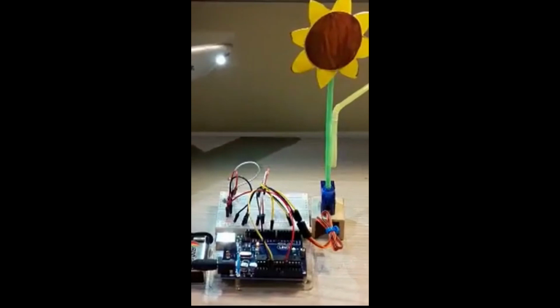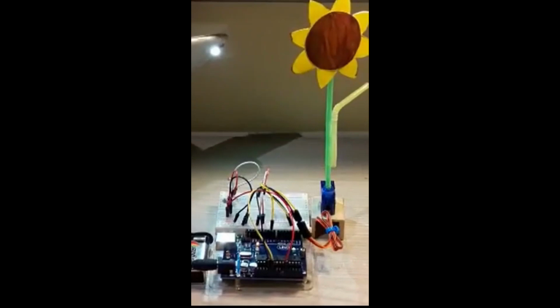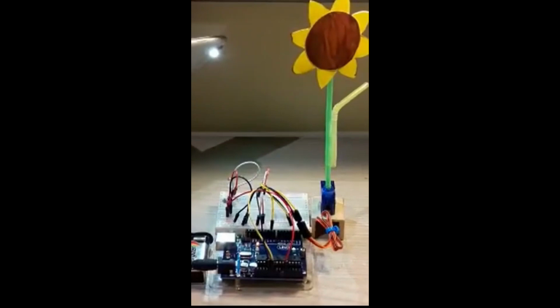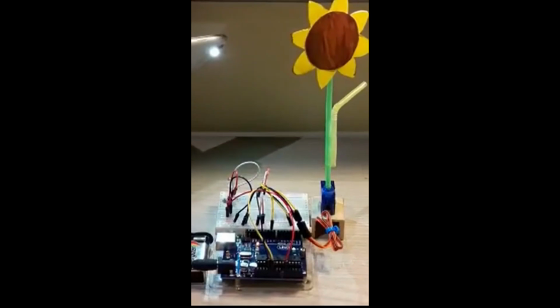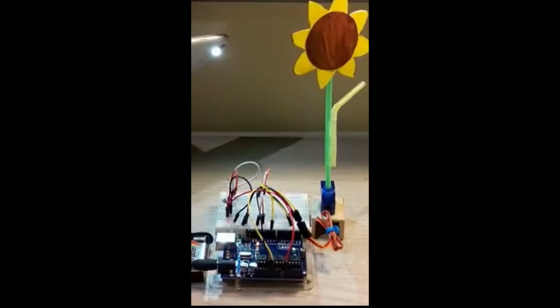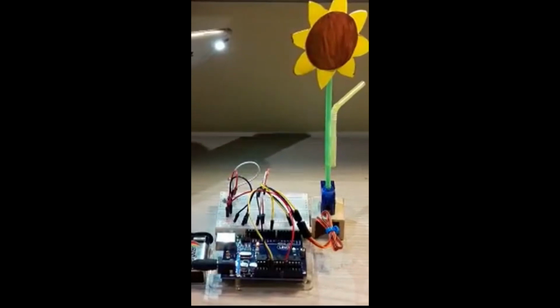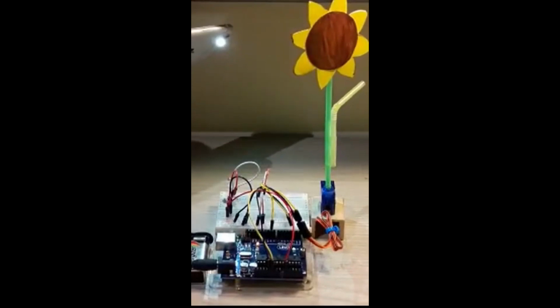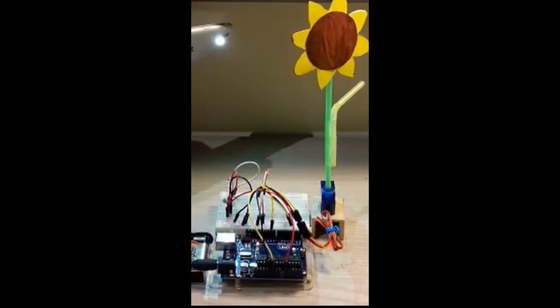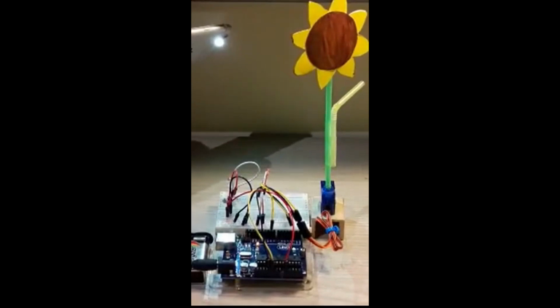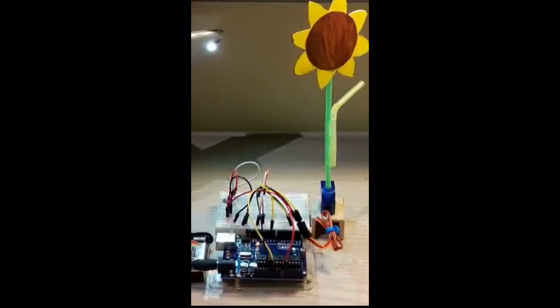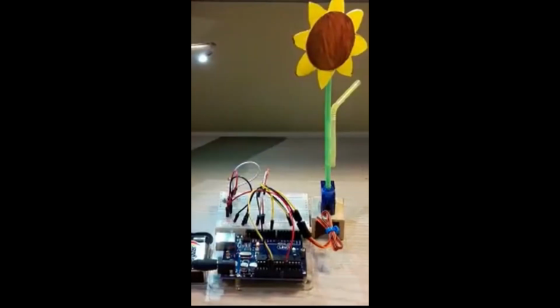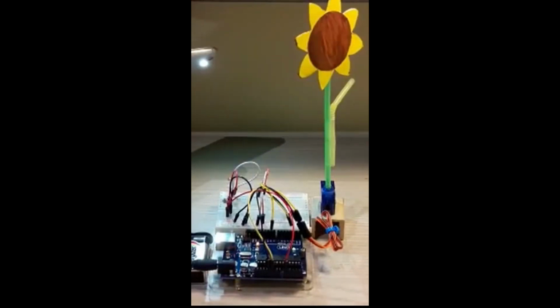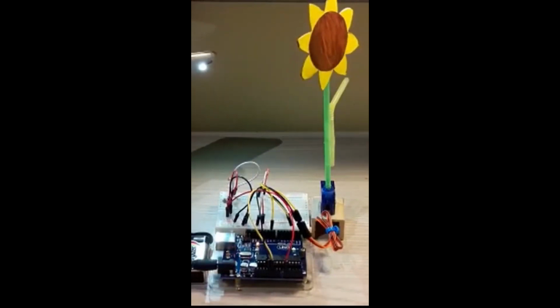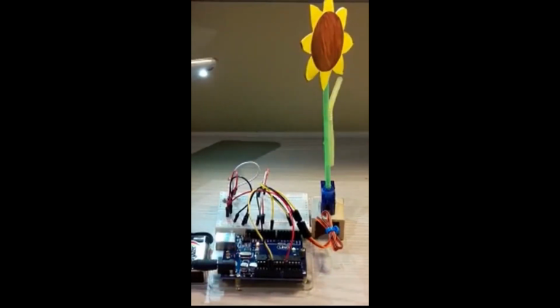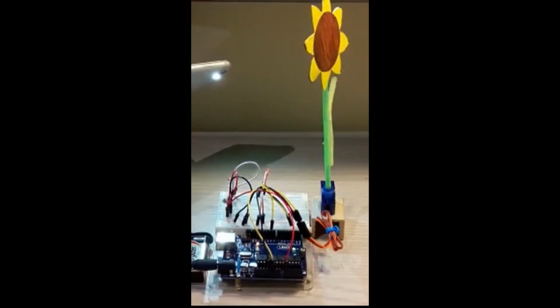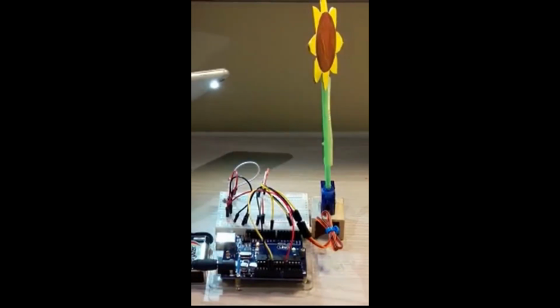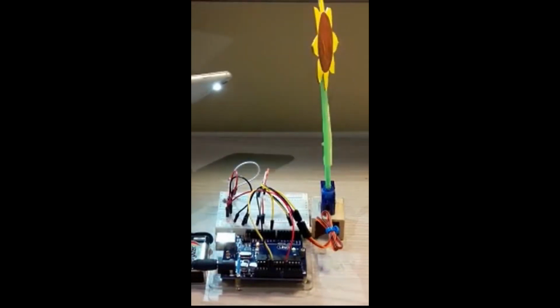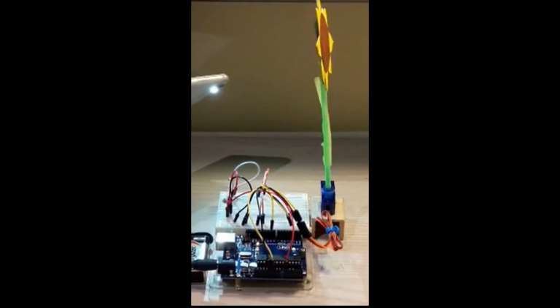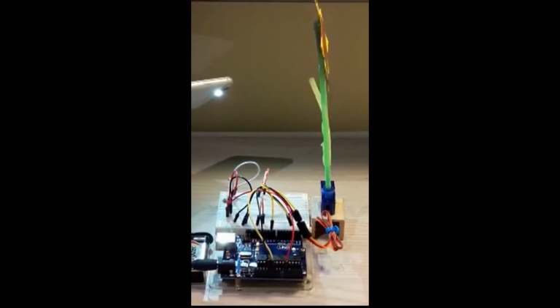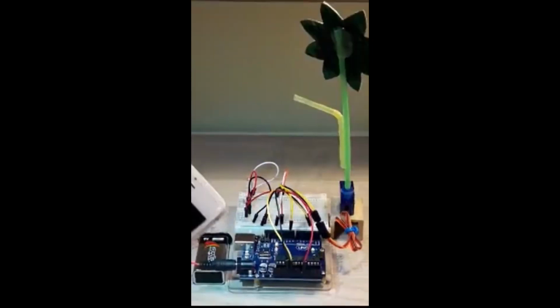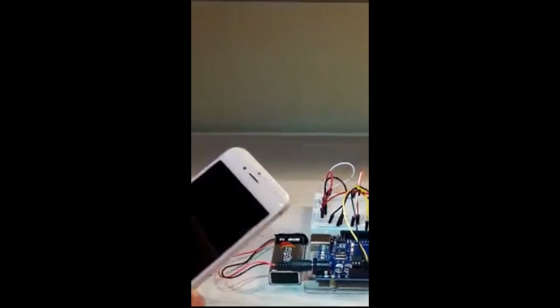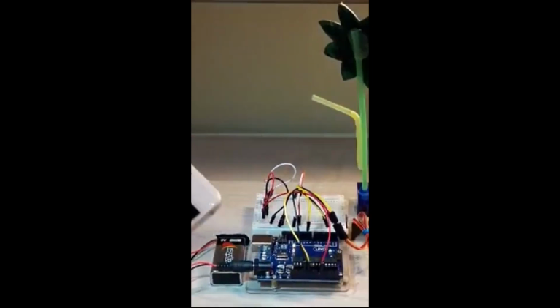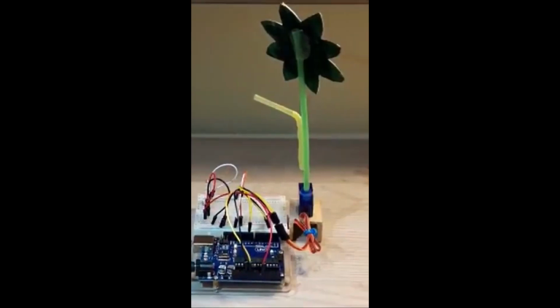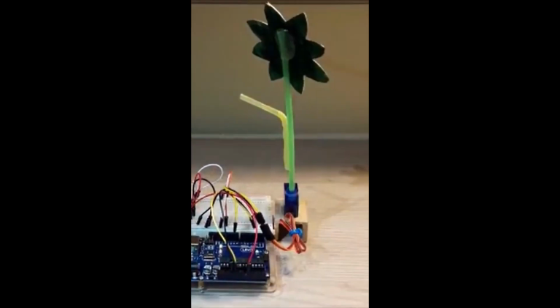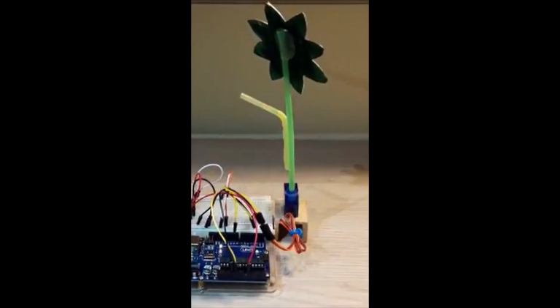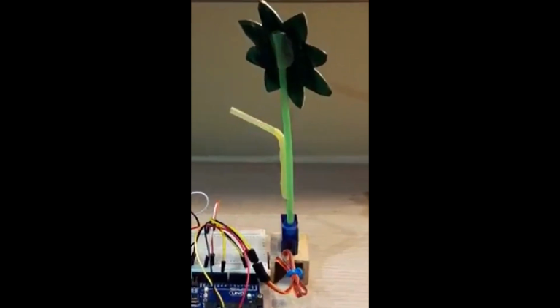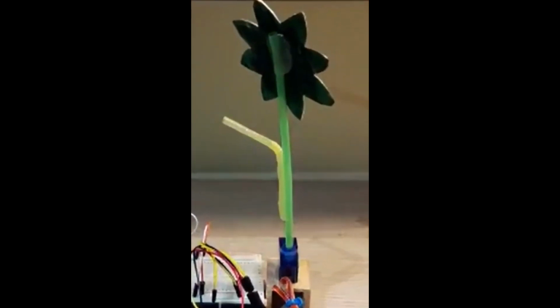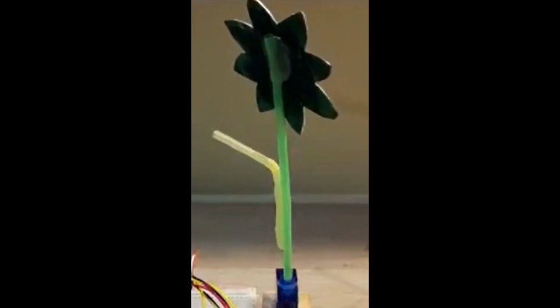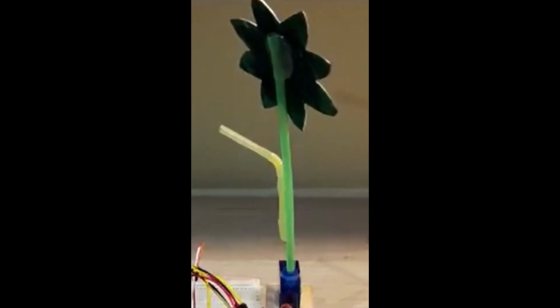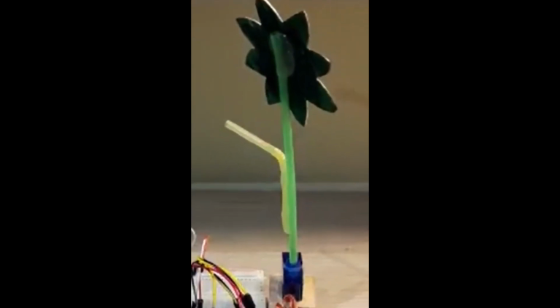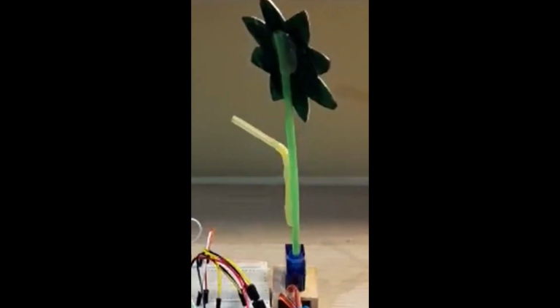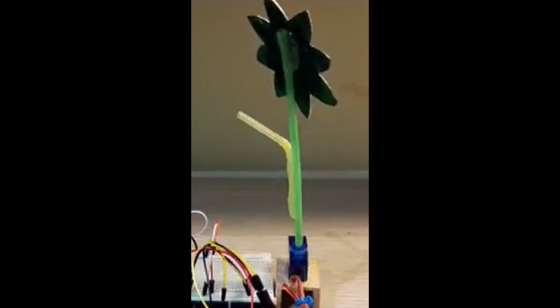the second build is a rotating sunflower that follows light. Wow, that is so cool.